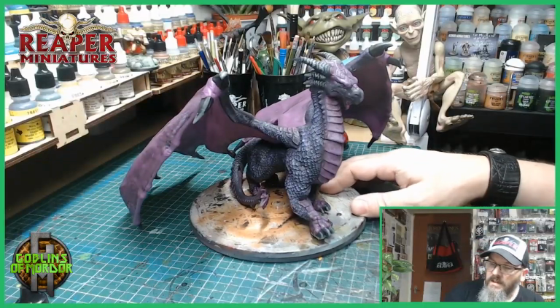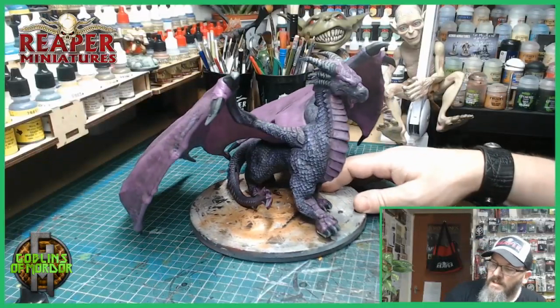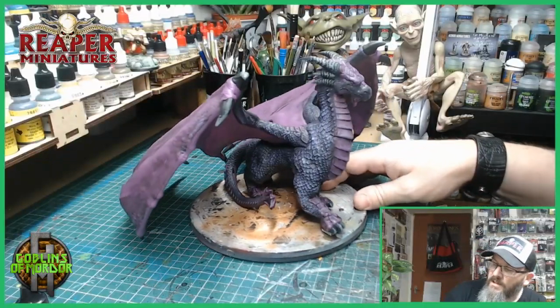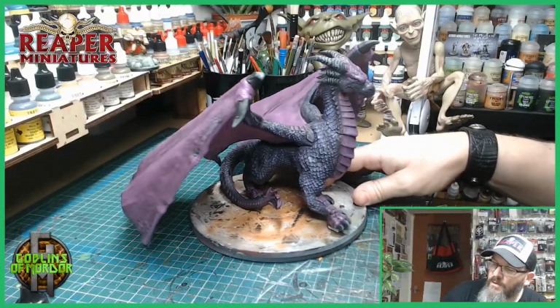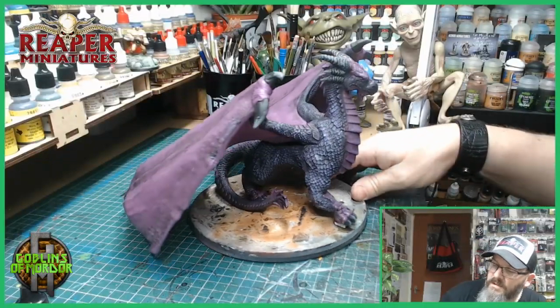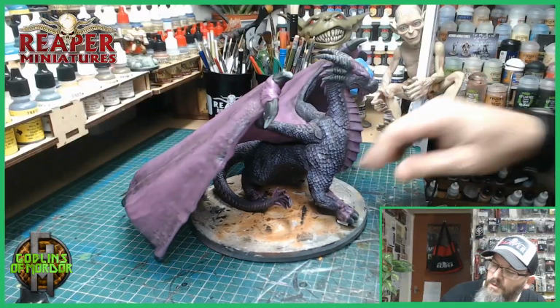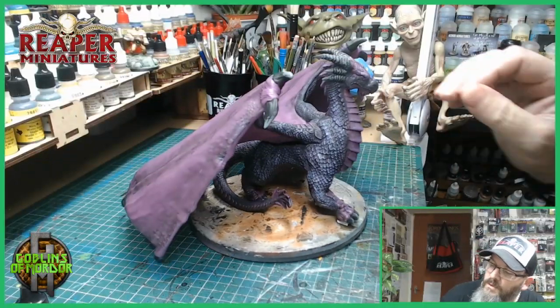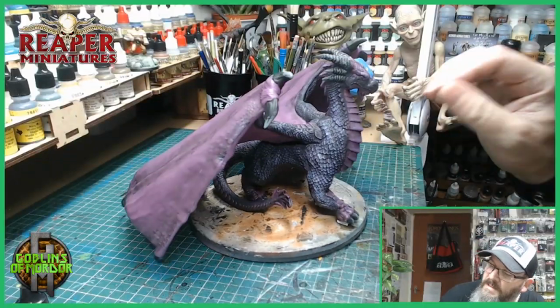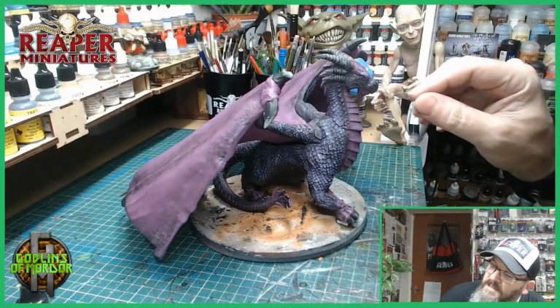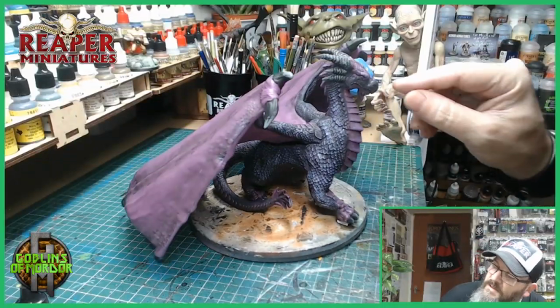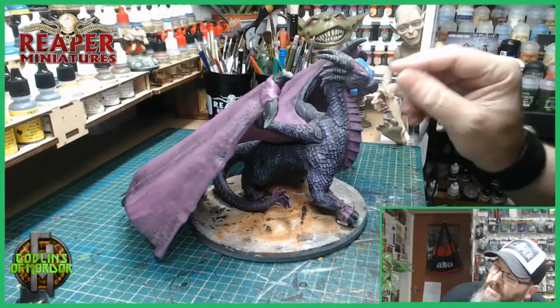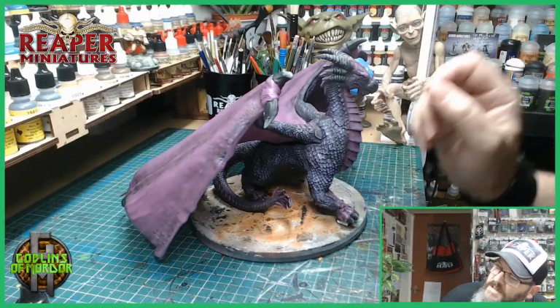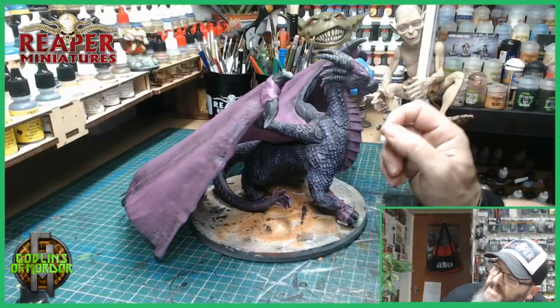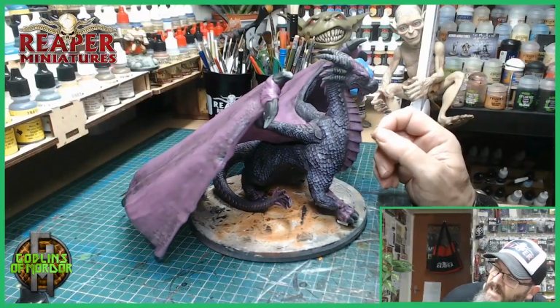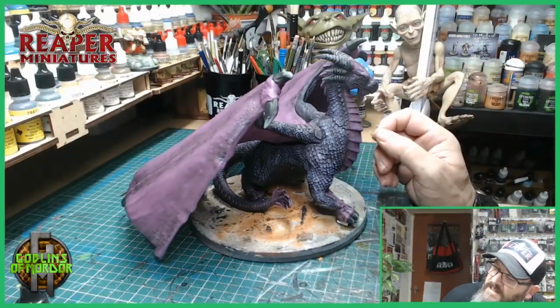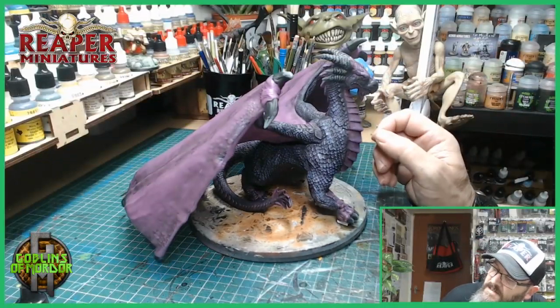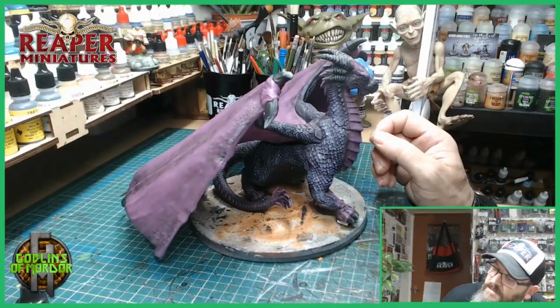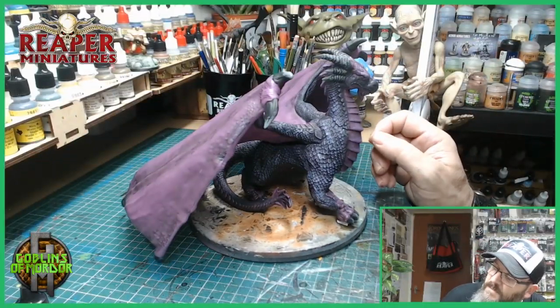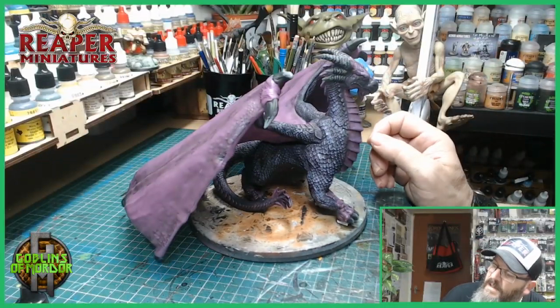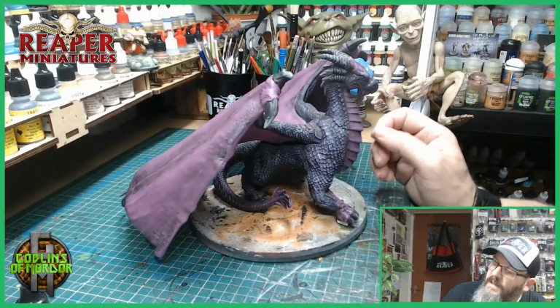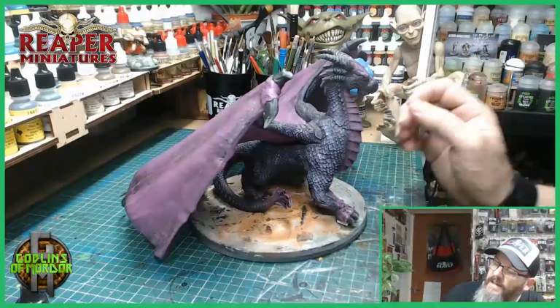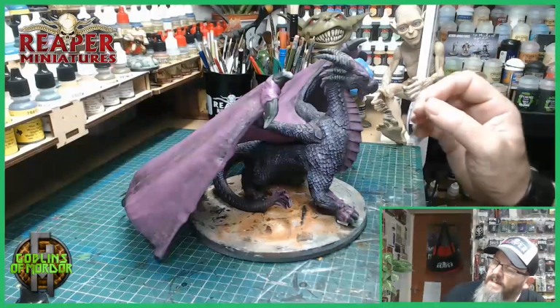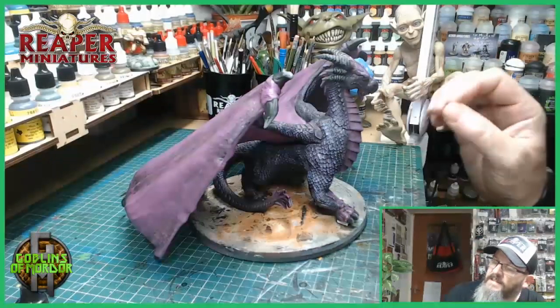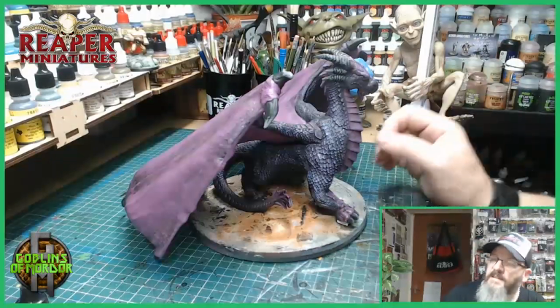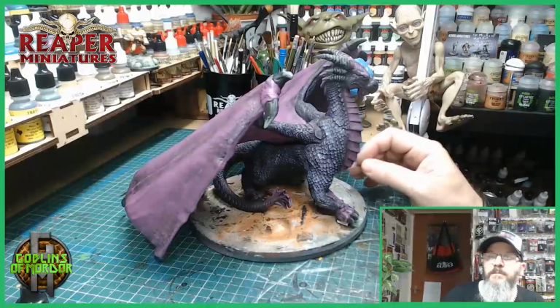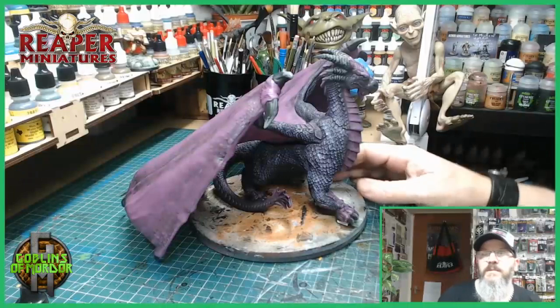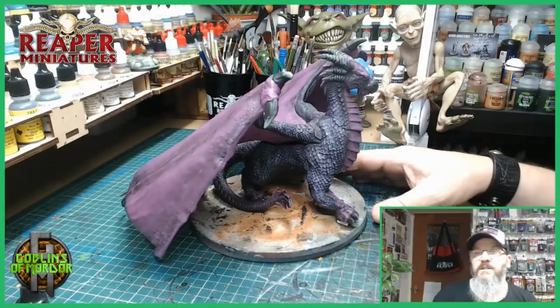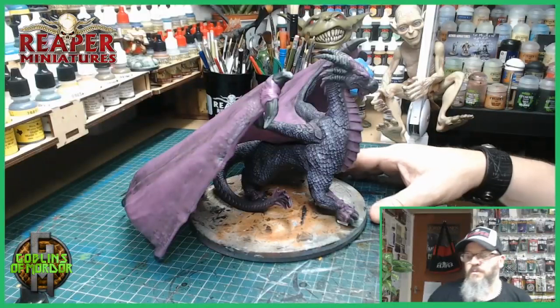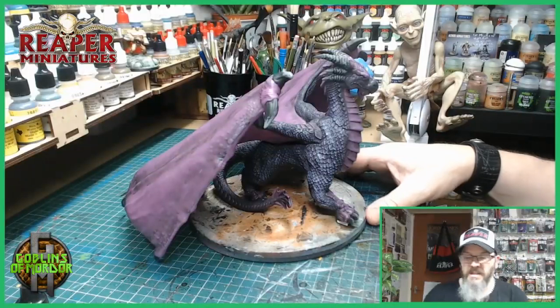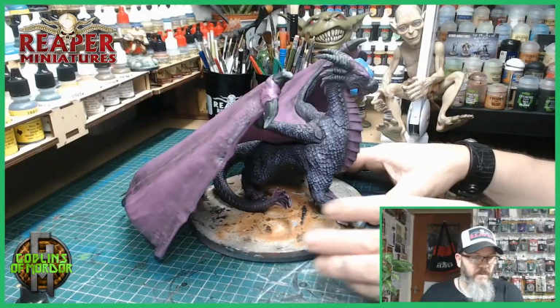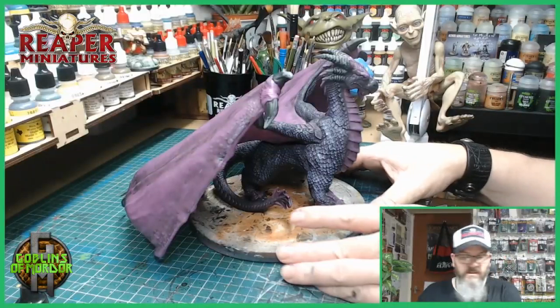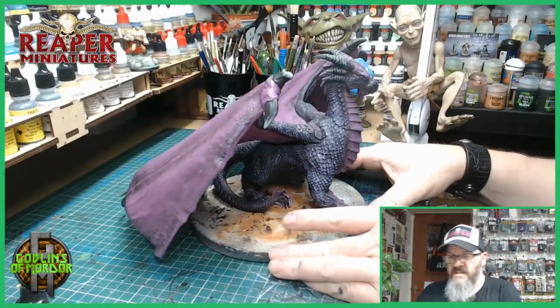All I need to do now is the eyes, and this will be about done.